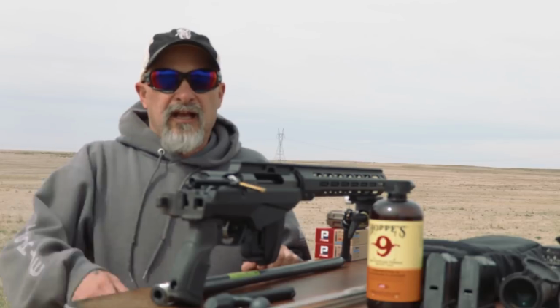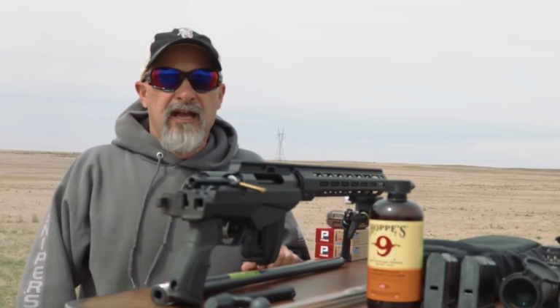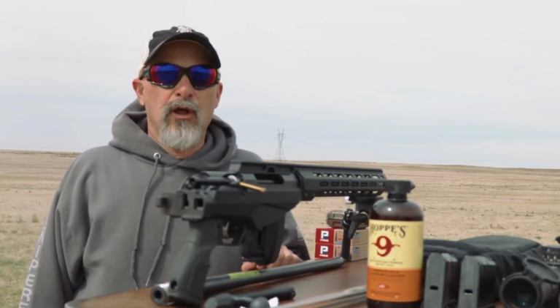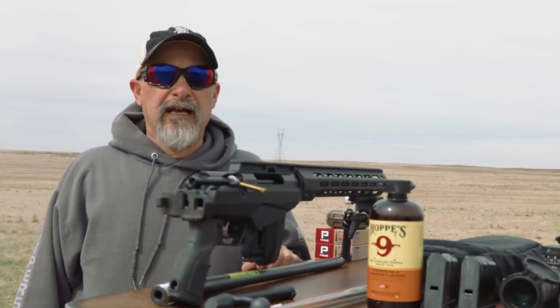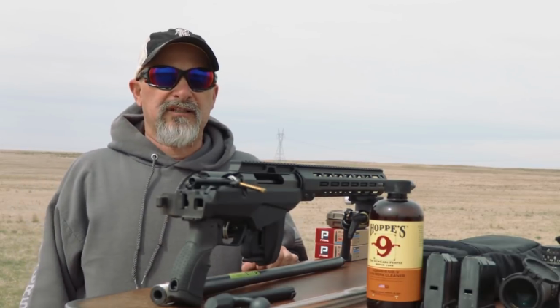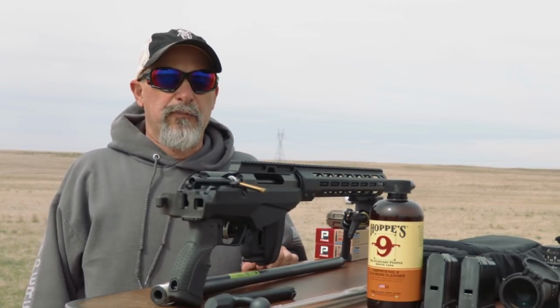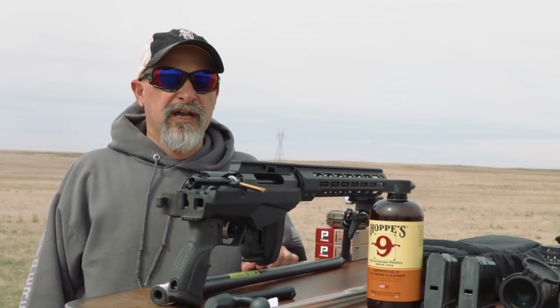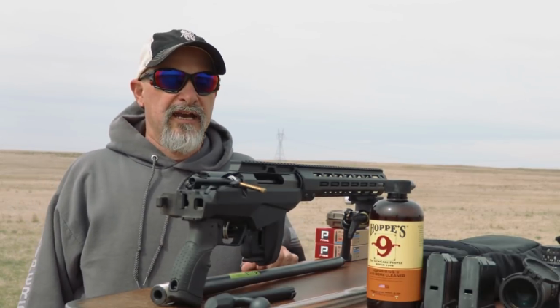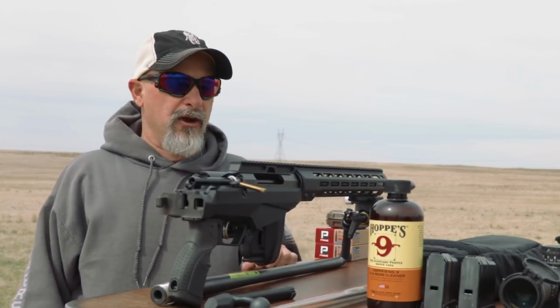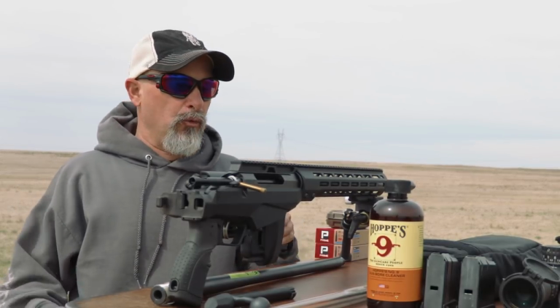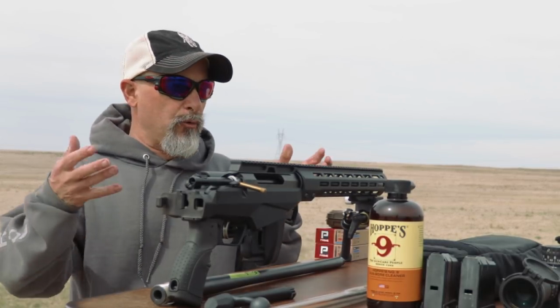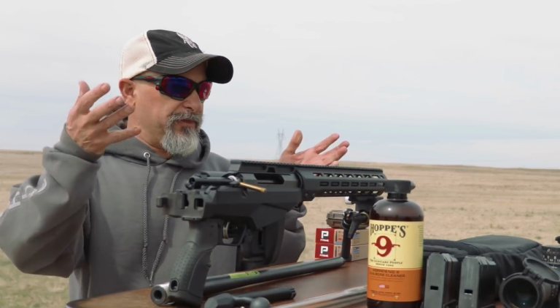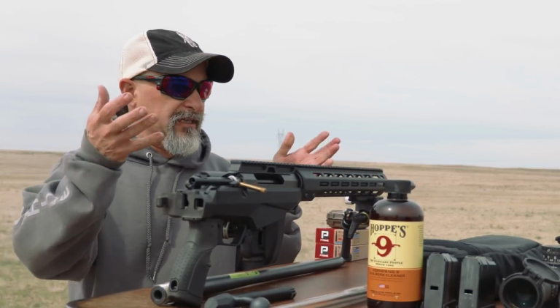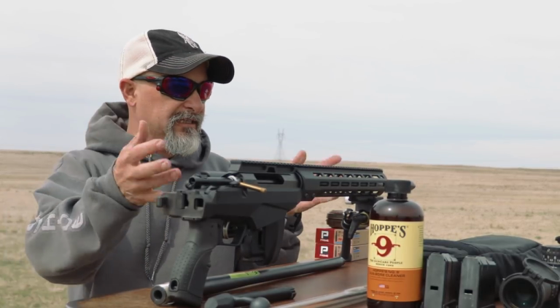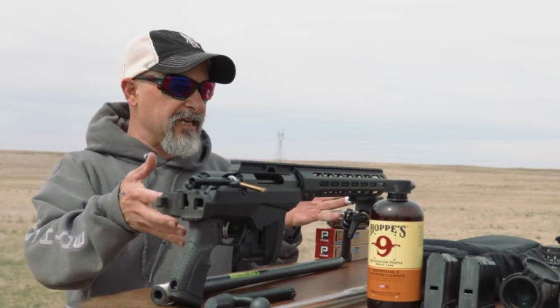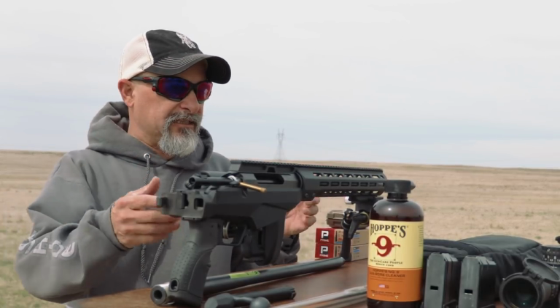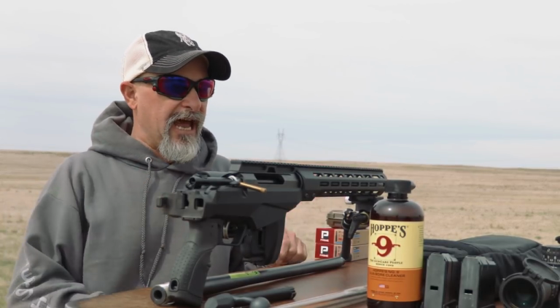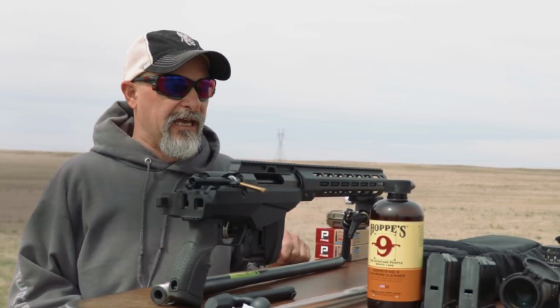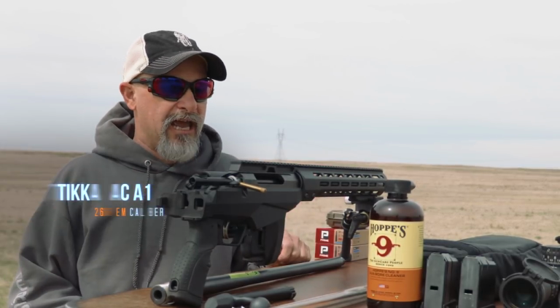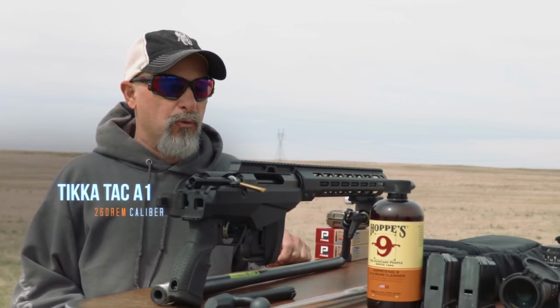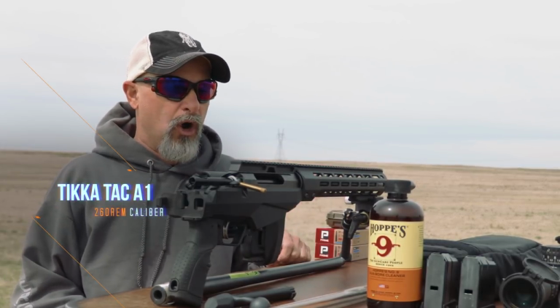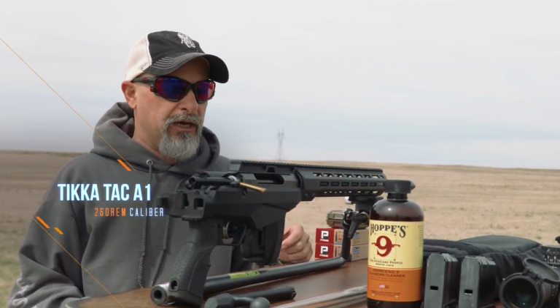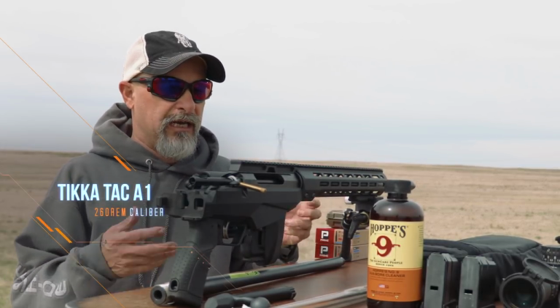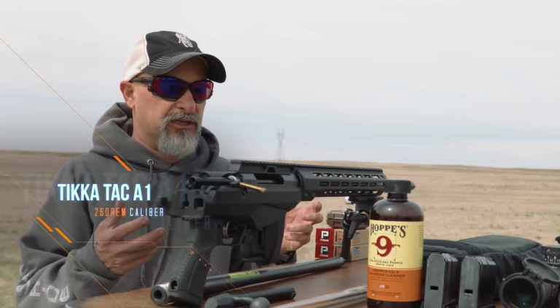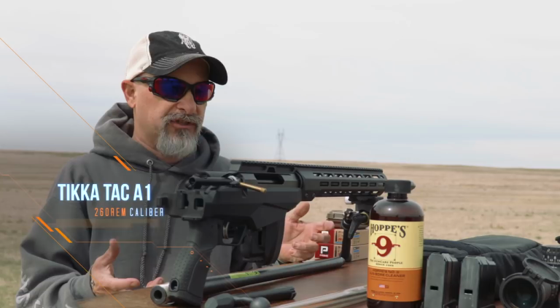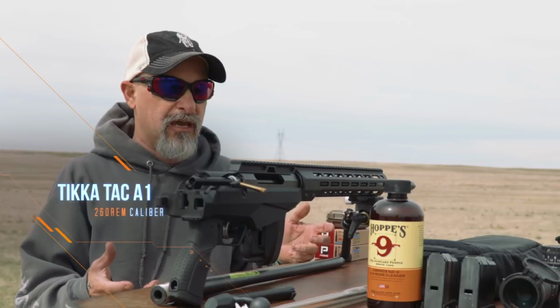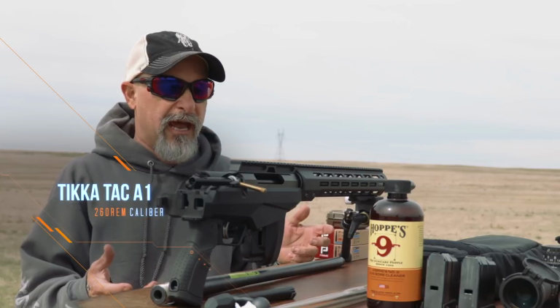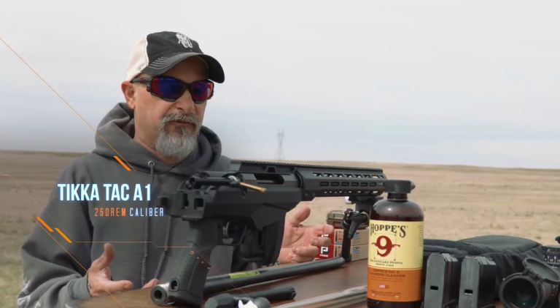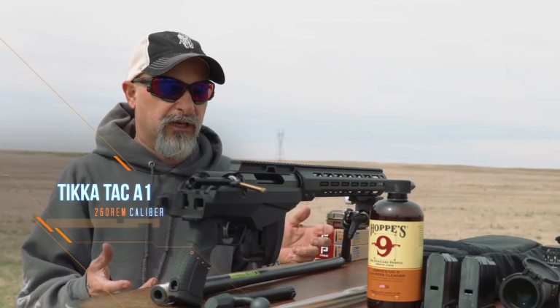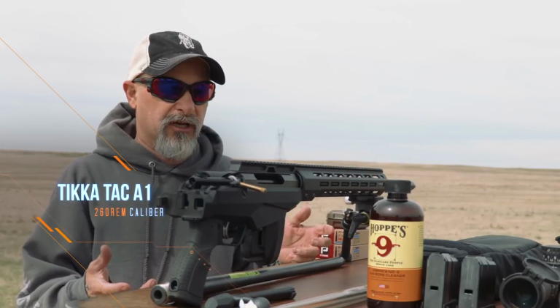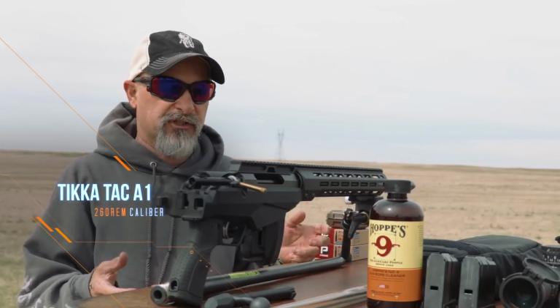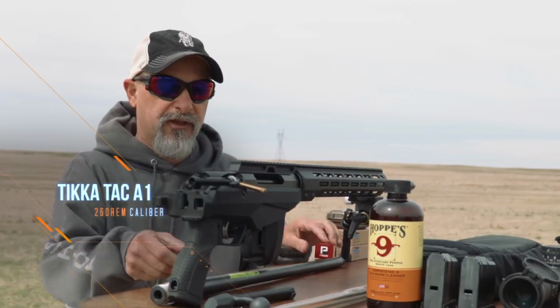Hey, Lowlight at Sniper's Hide here. We're with the Tikka TAC A1, and it just came back from the gunsmith.